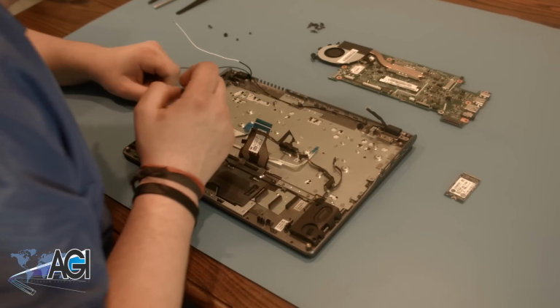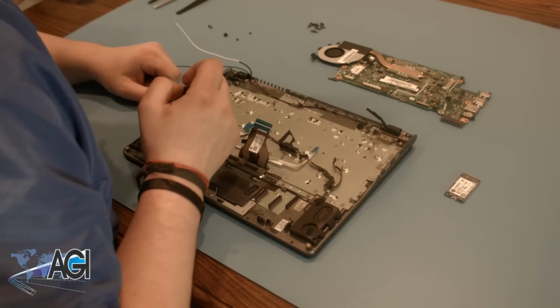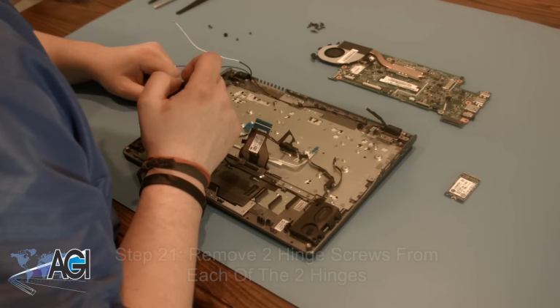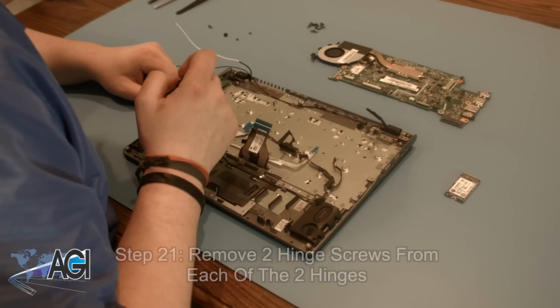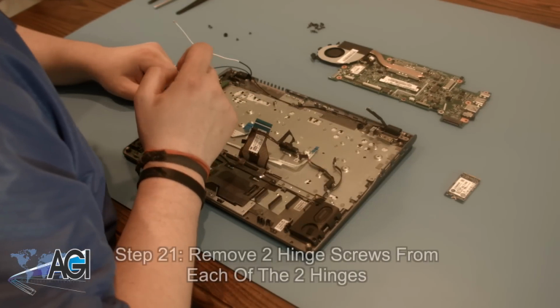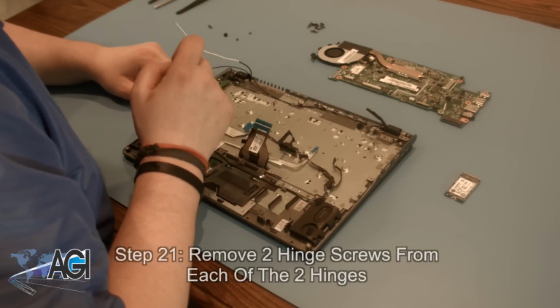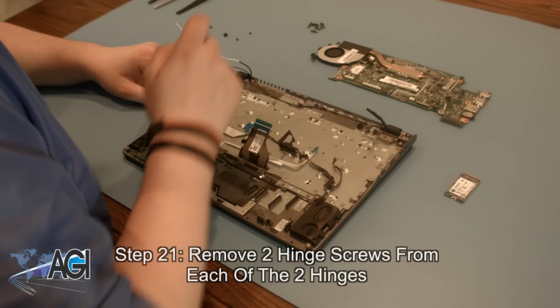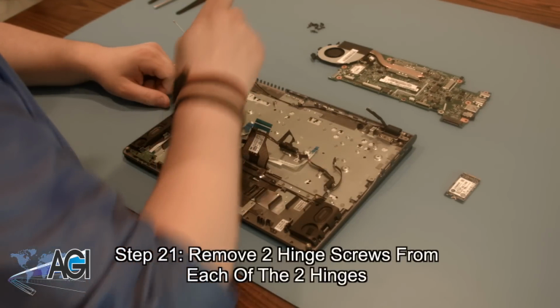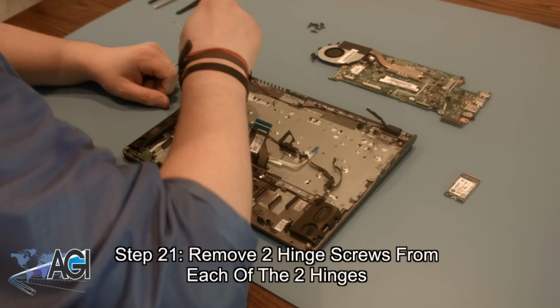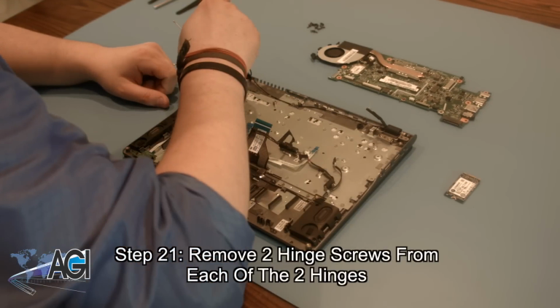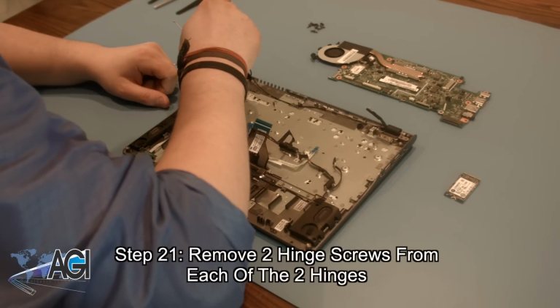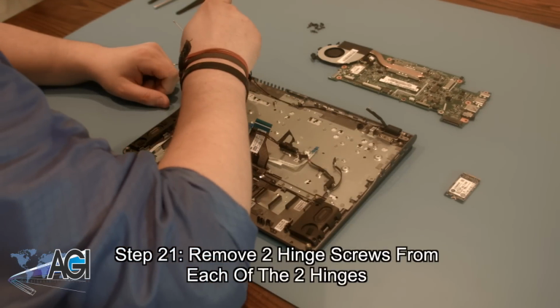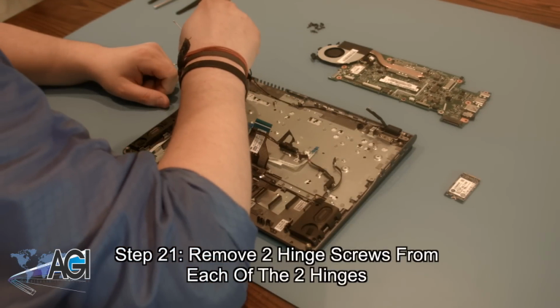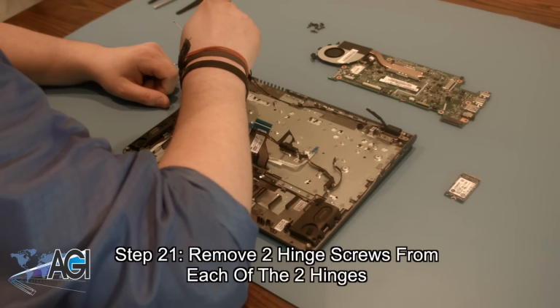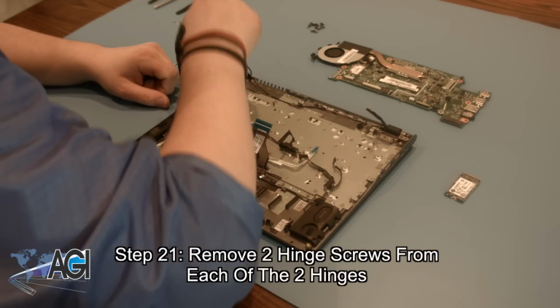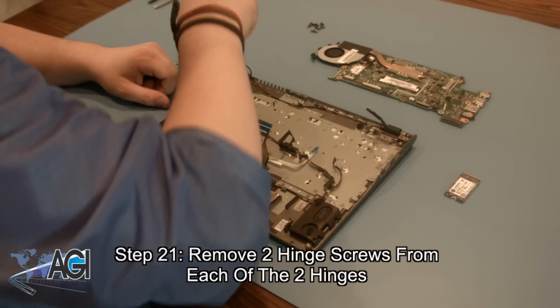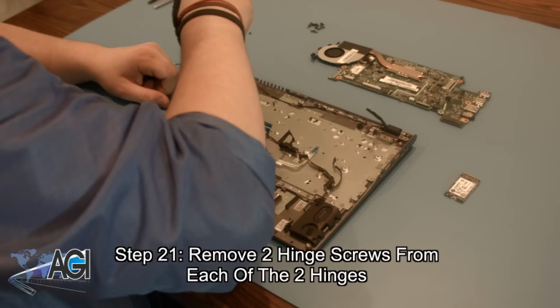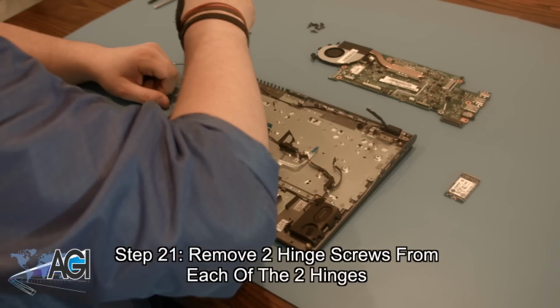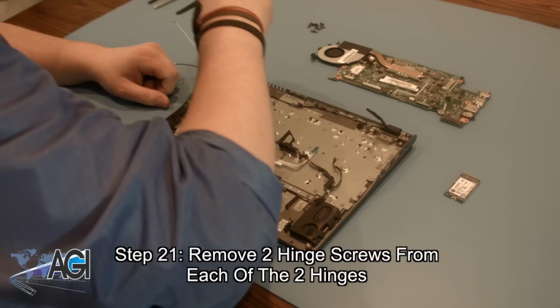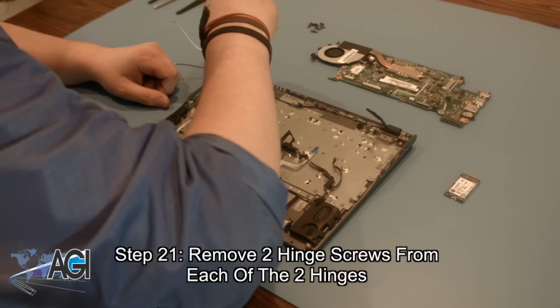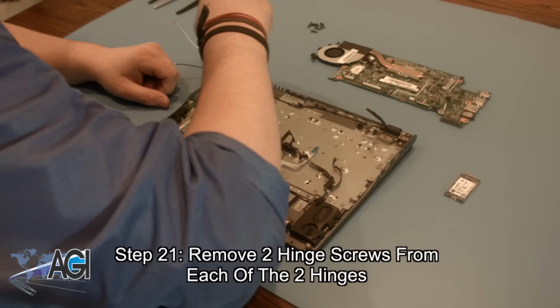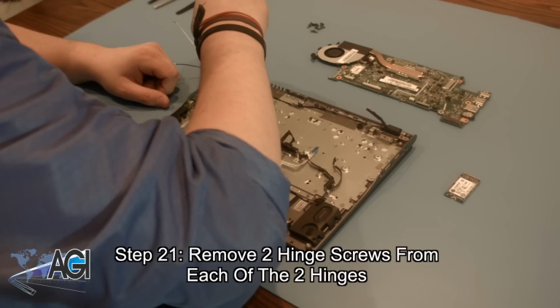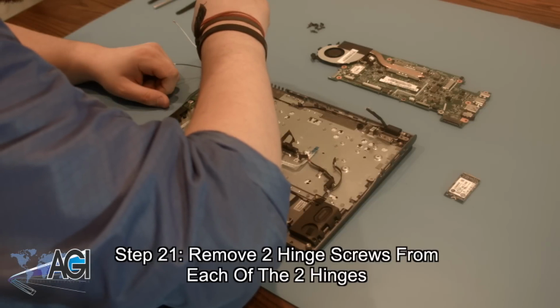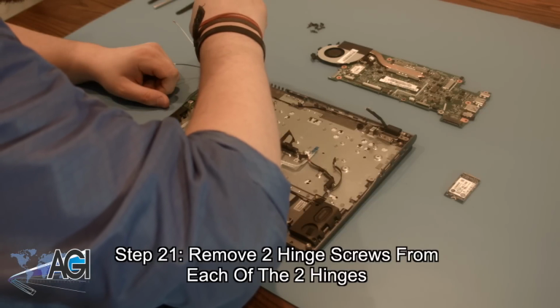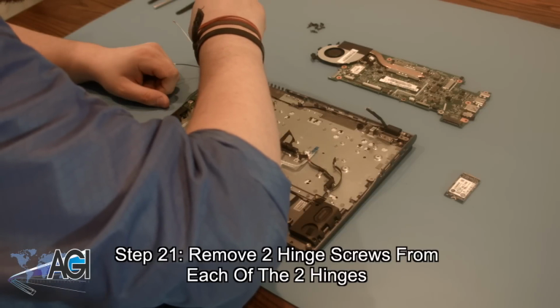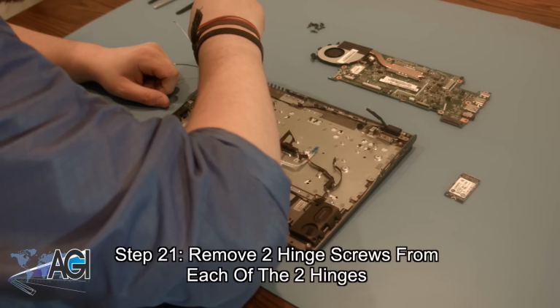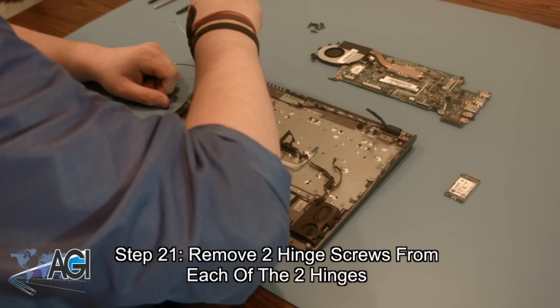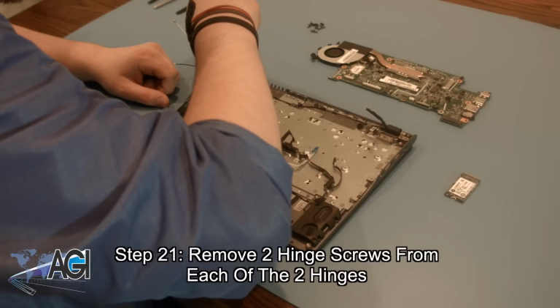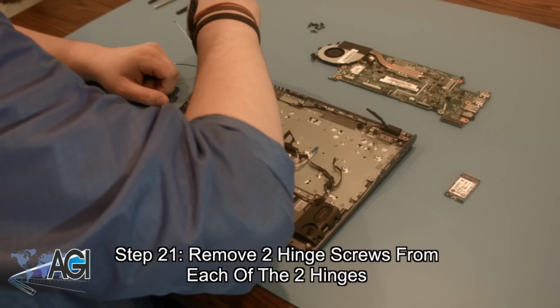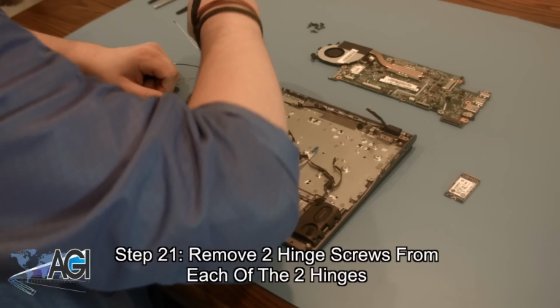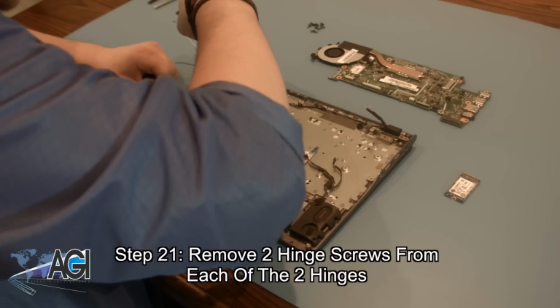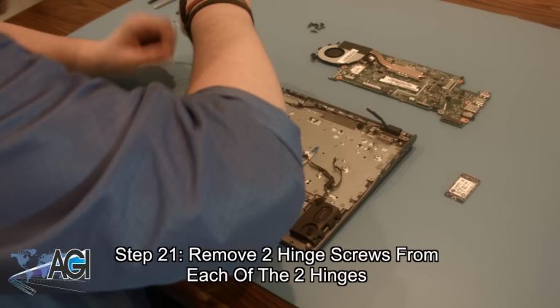Now that the motherboard is removed, your next step will be to remove the two screws from each of the two hinges.